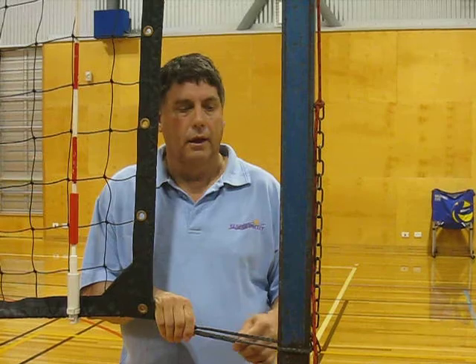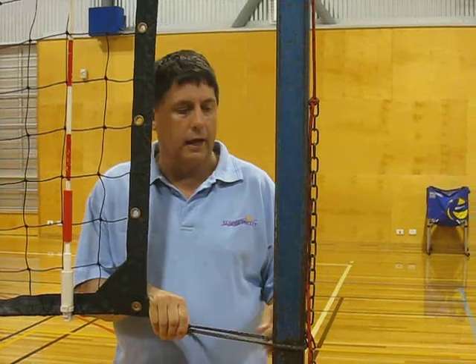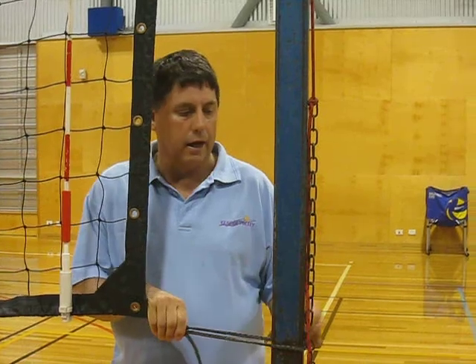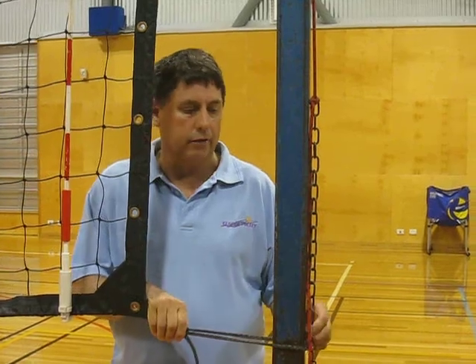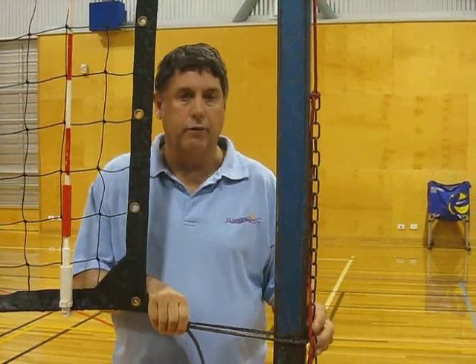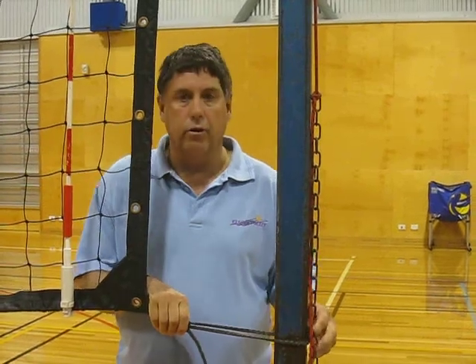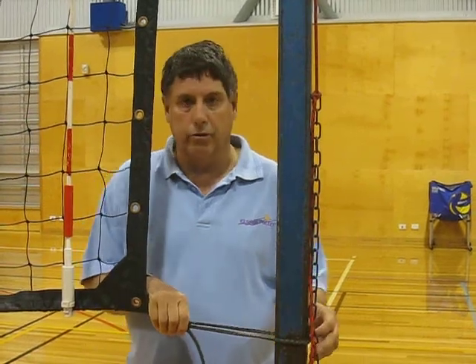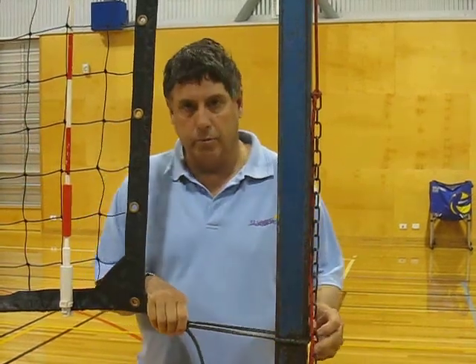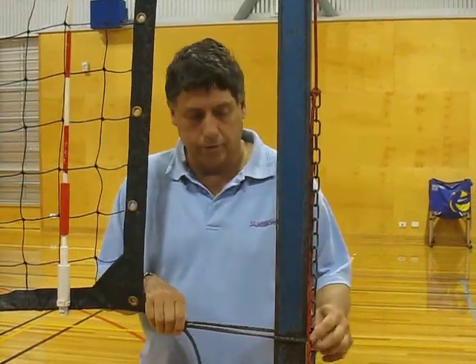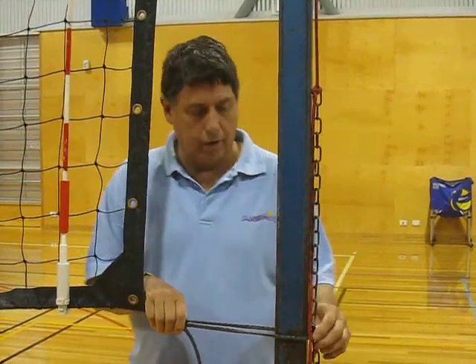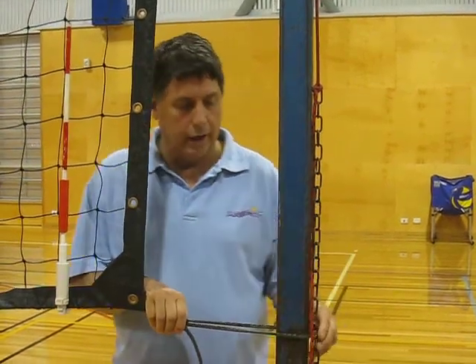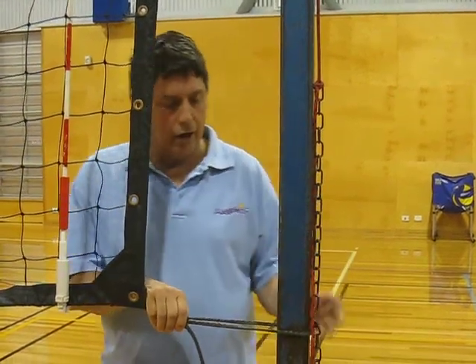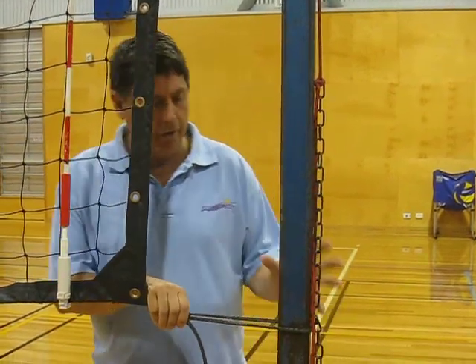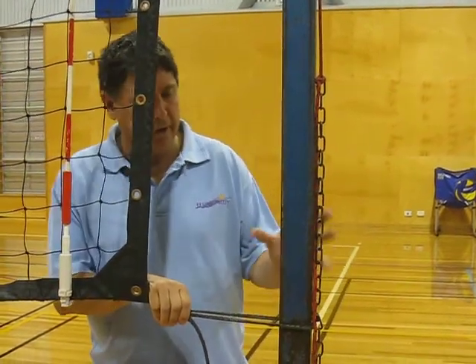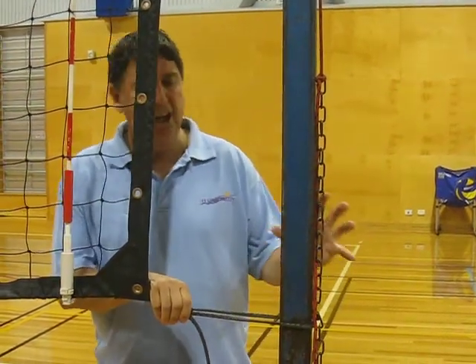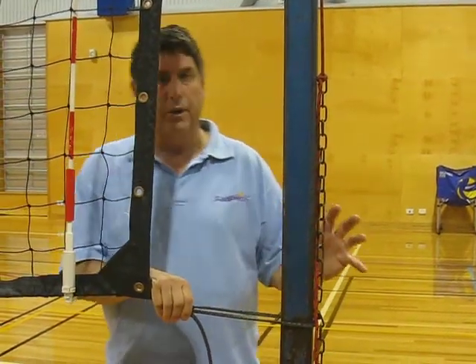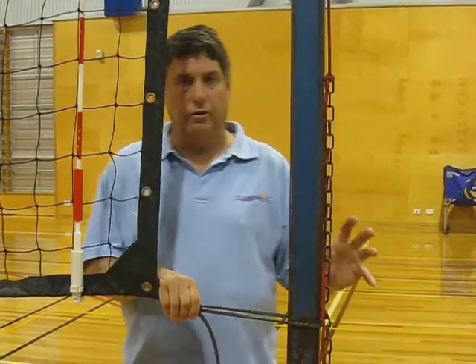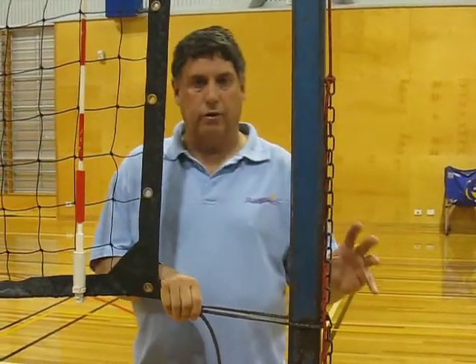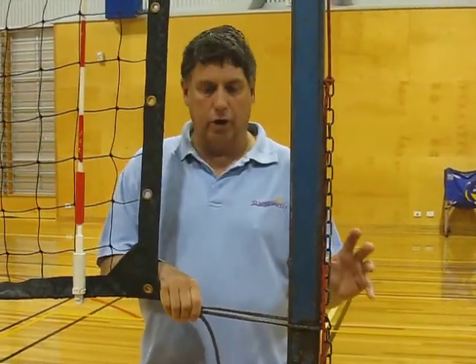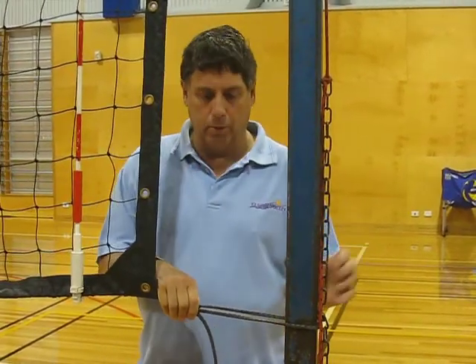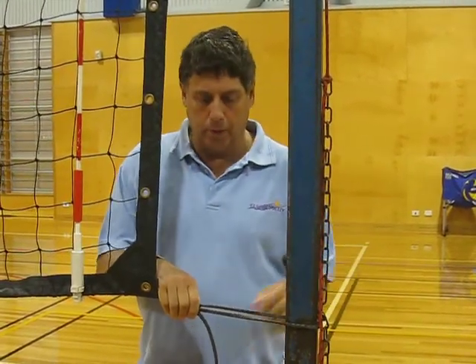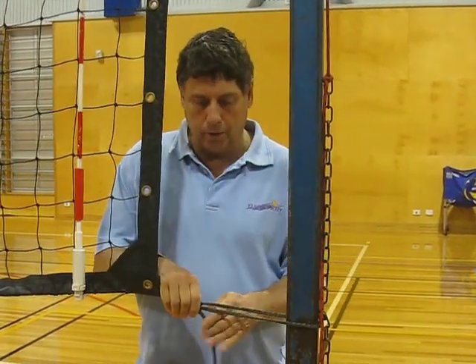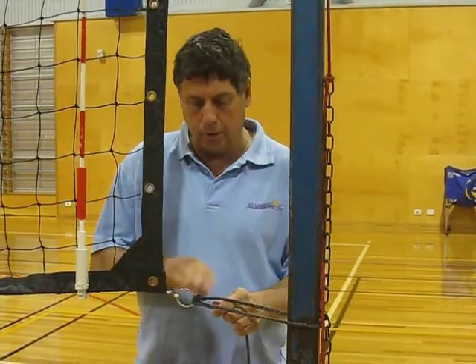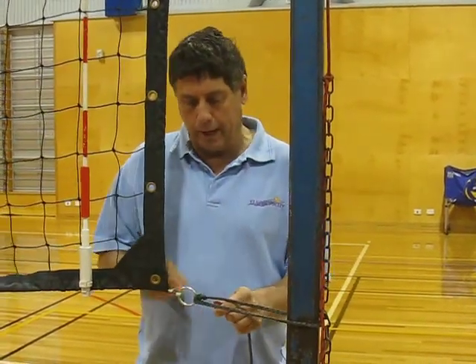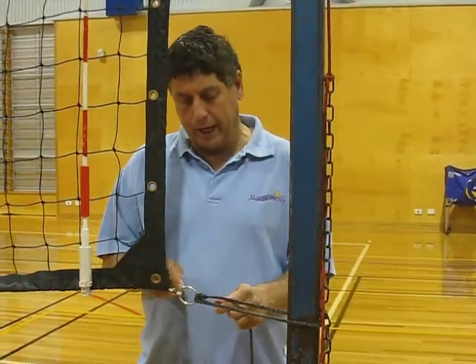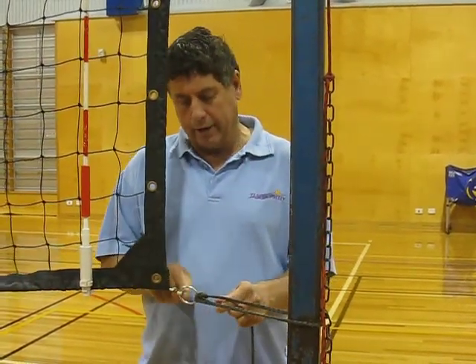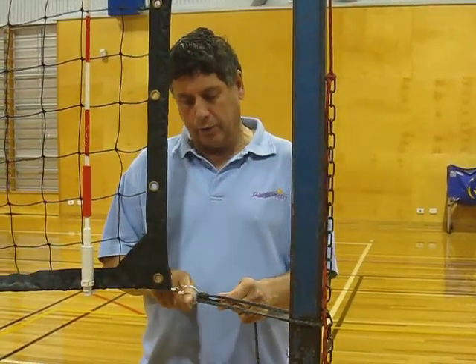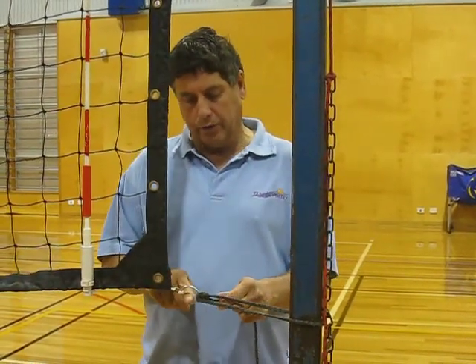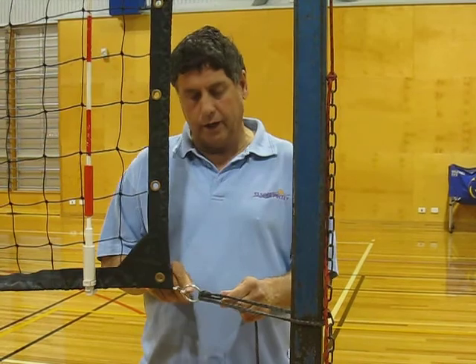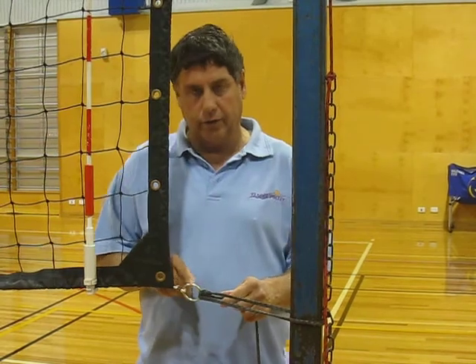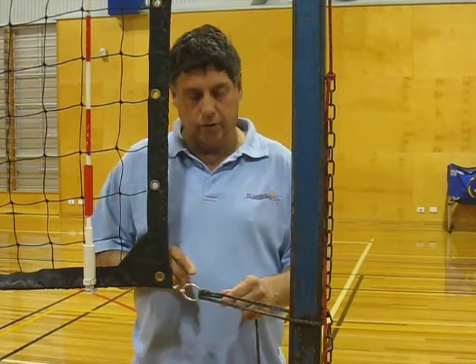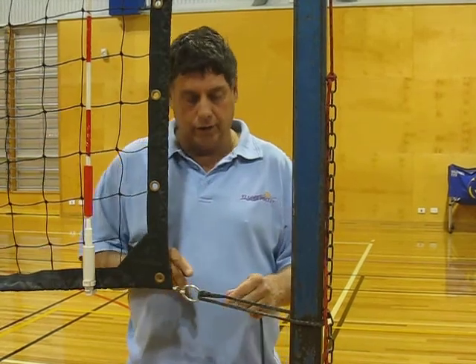Hello, it's David Aldridge from Nelson Volley here. I don't think you need winches on volleyball poles. We make our nets with stainless steel rings.